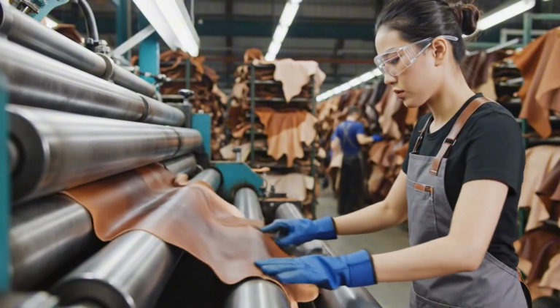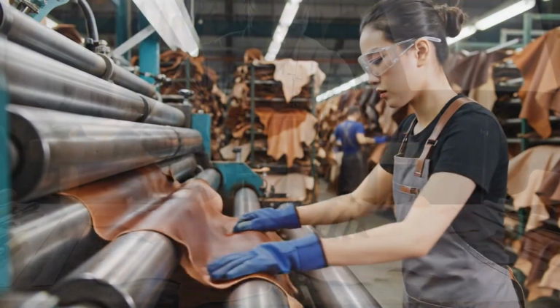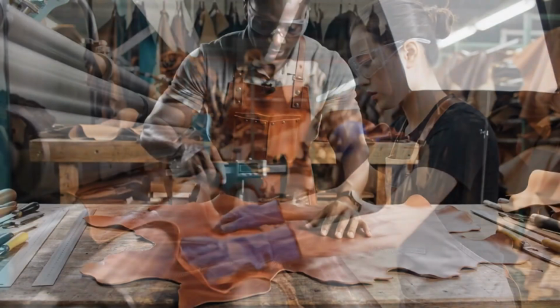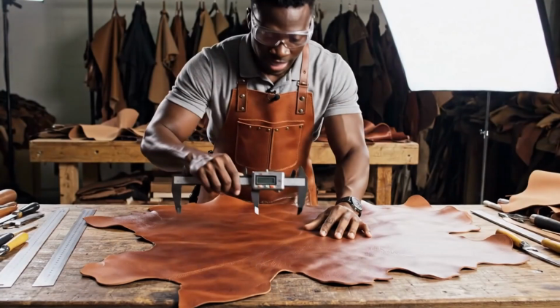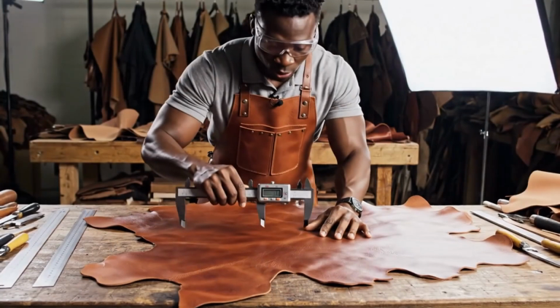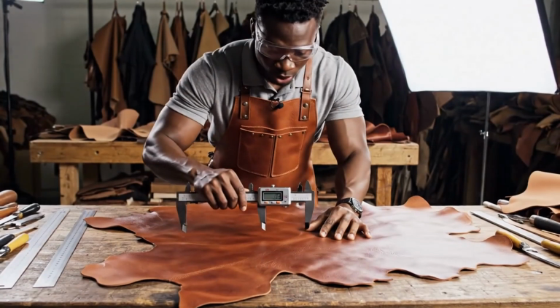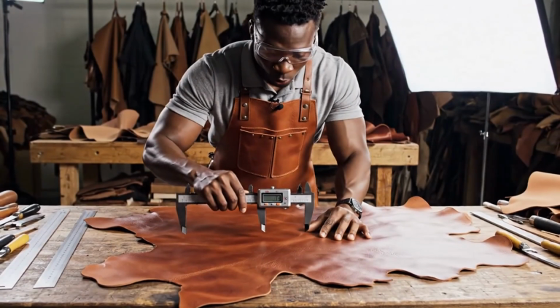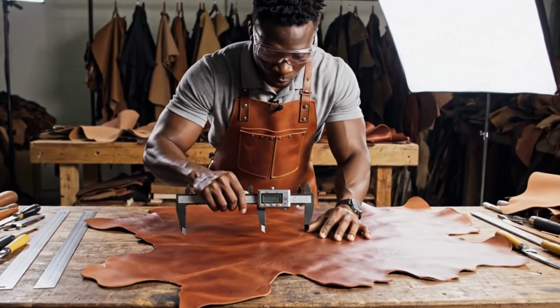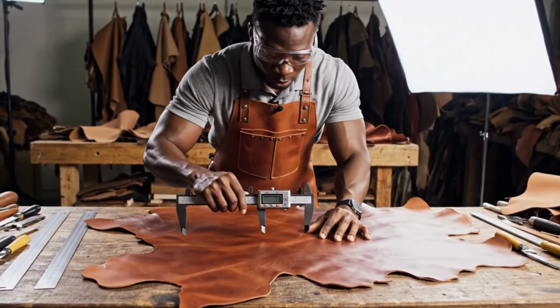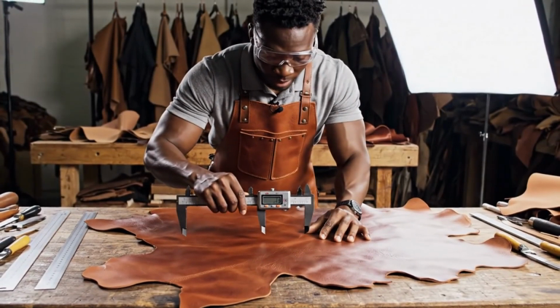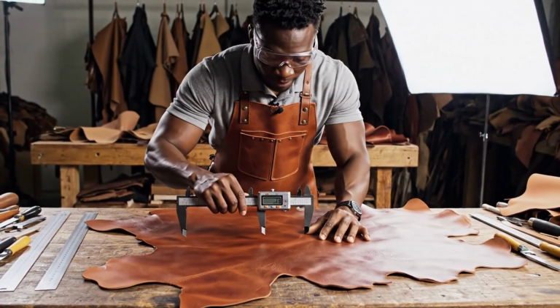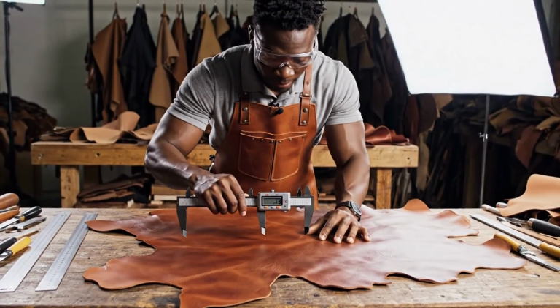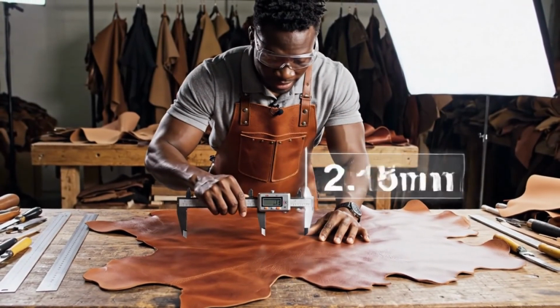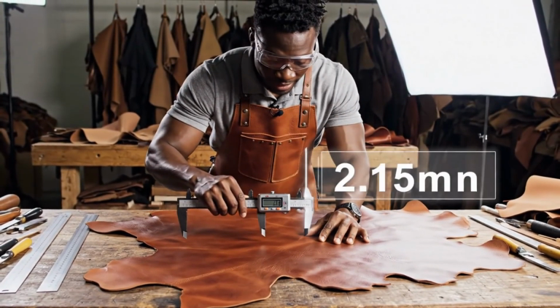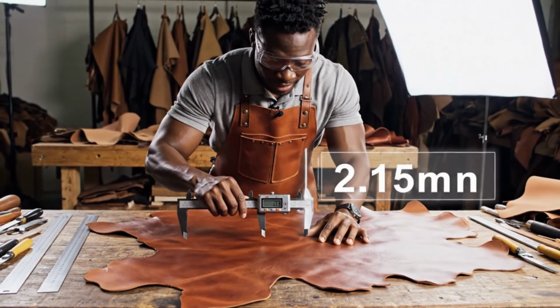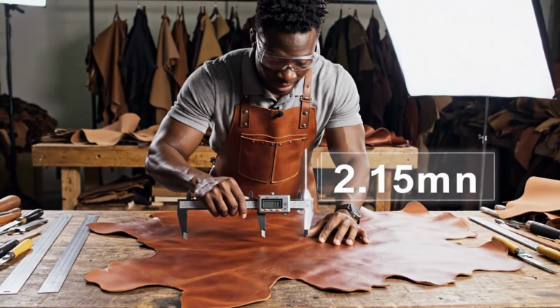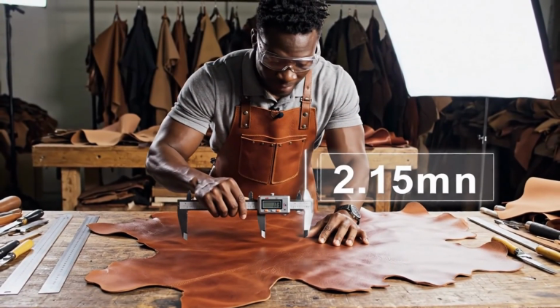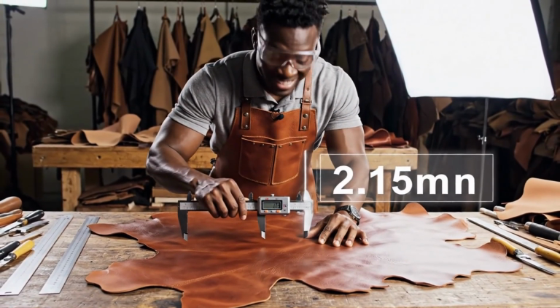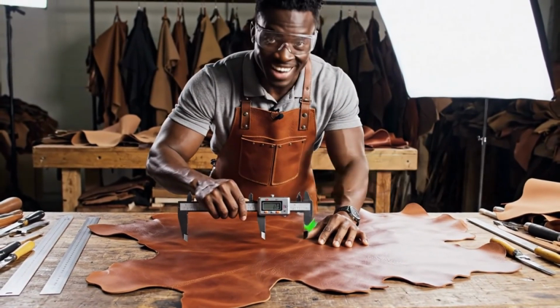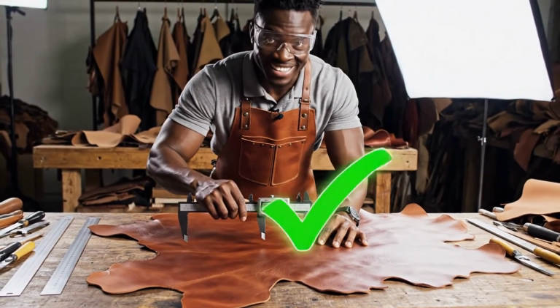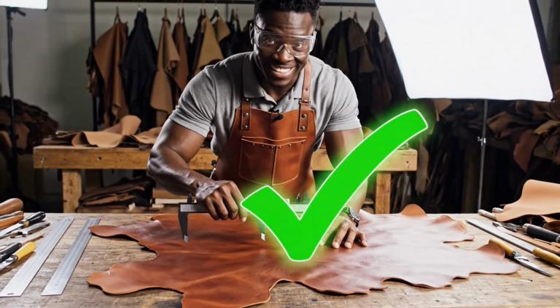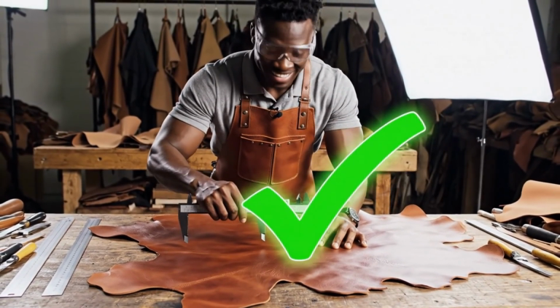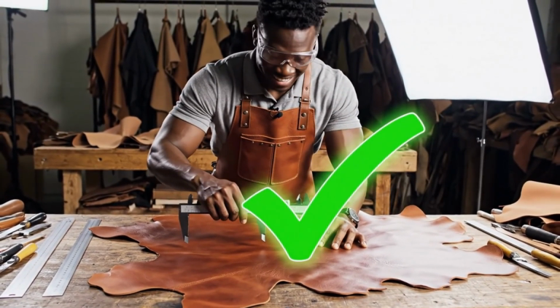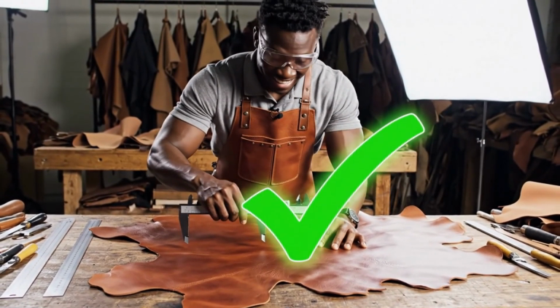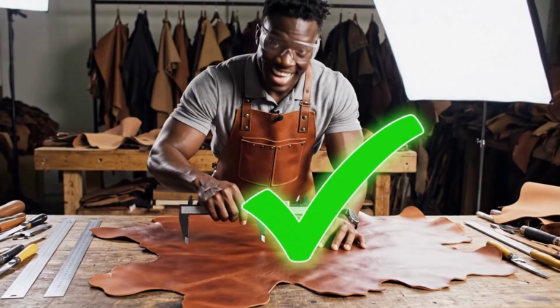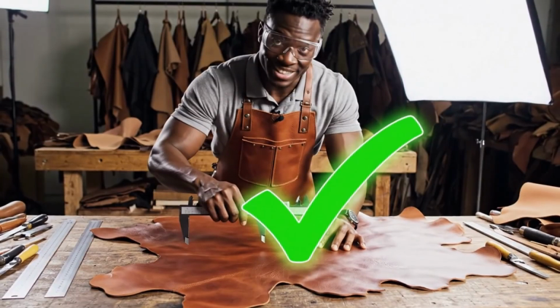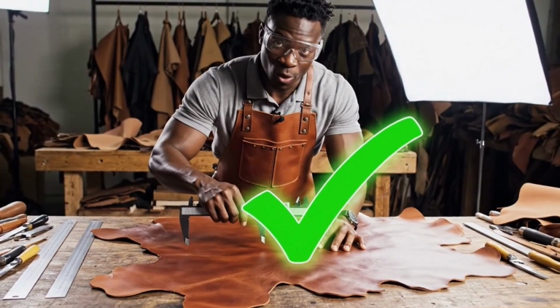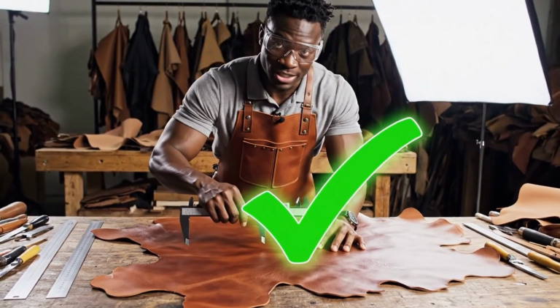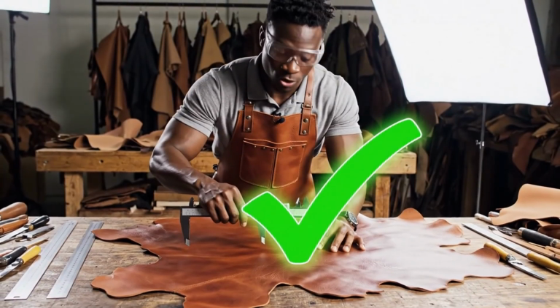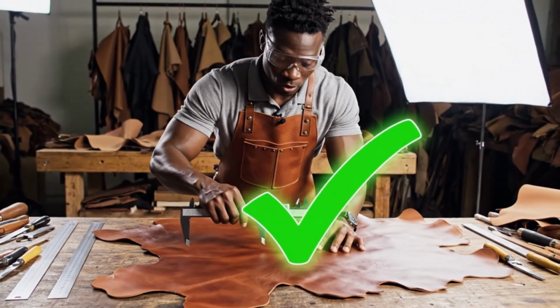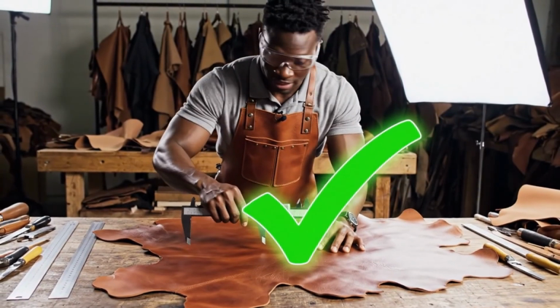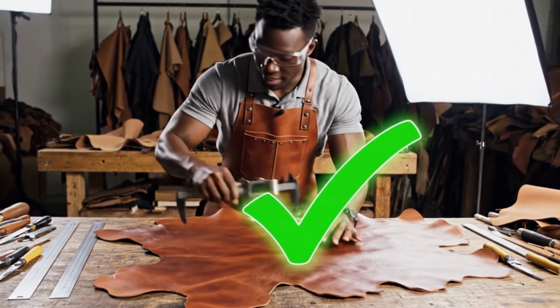The gauge reads 2.15 millimeters, it meets the standard. Excellent quality control on this hide.